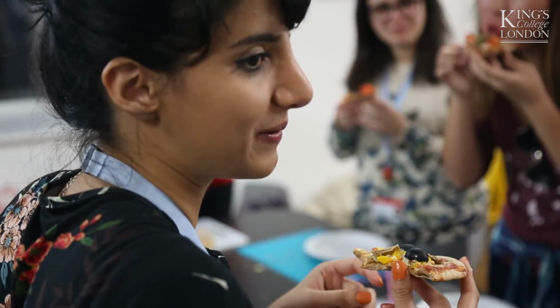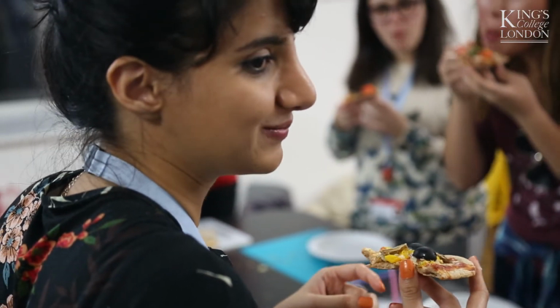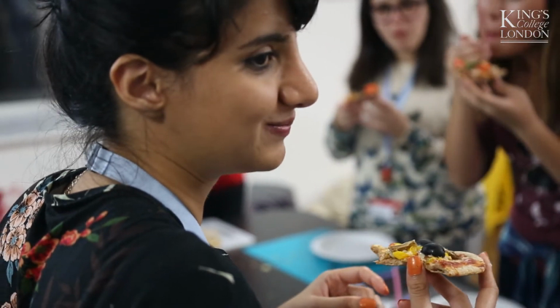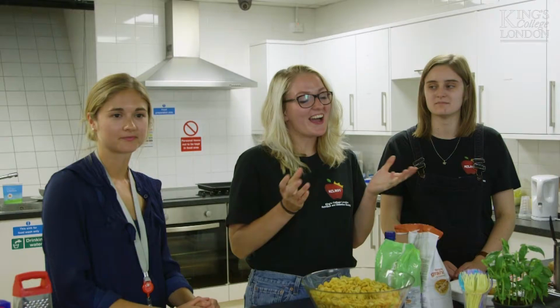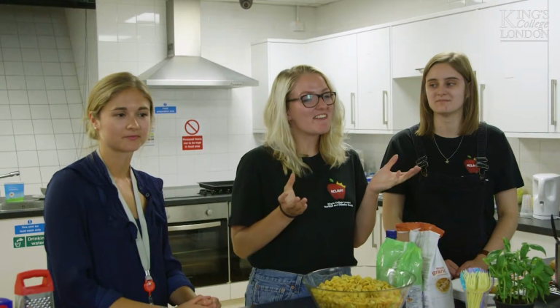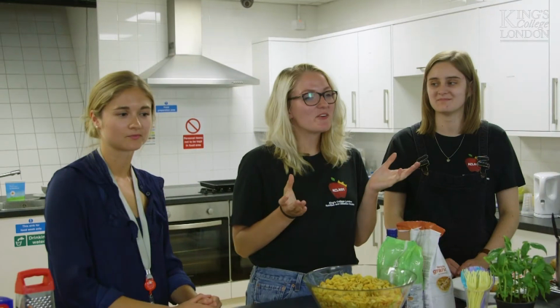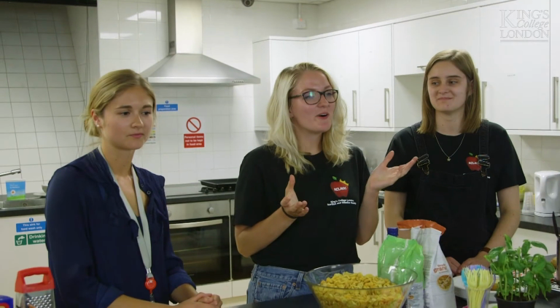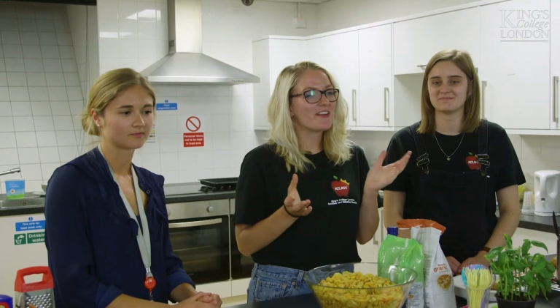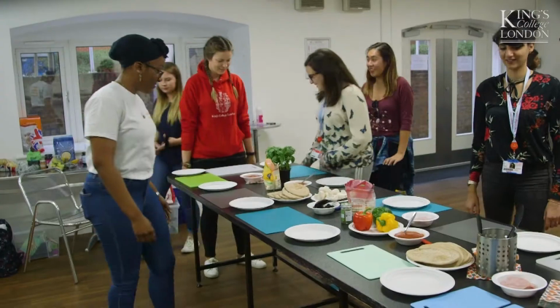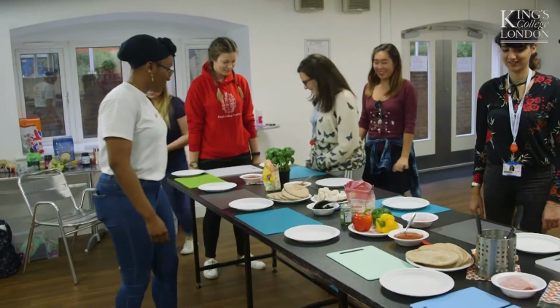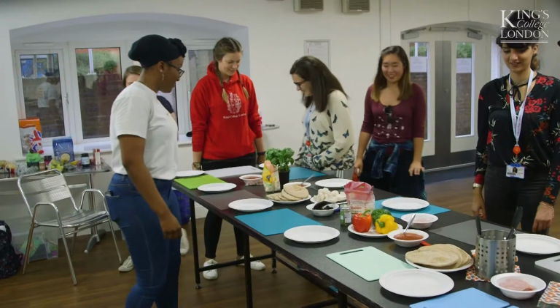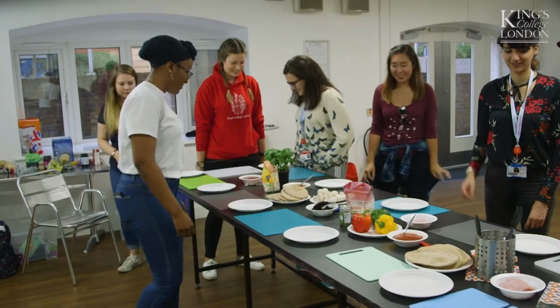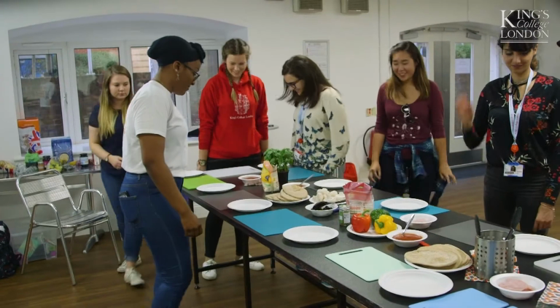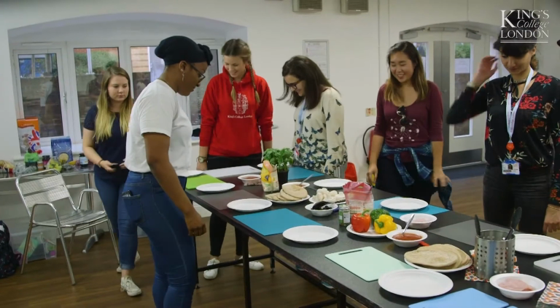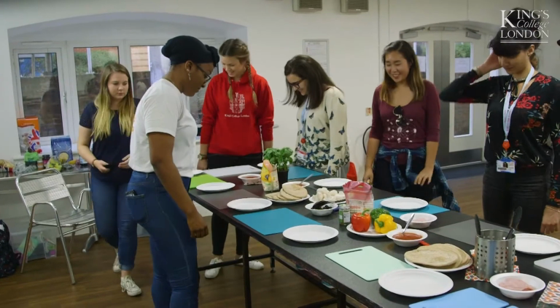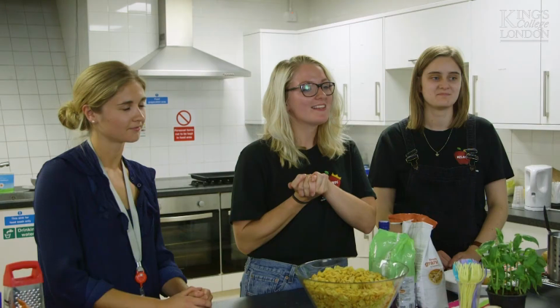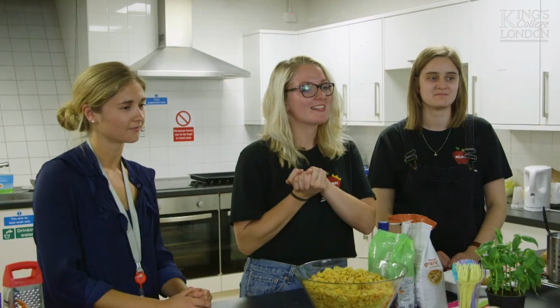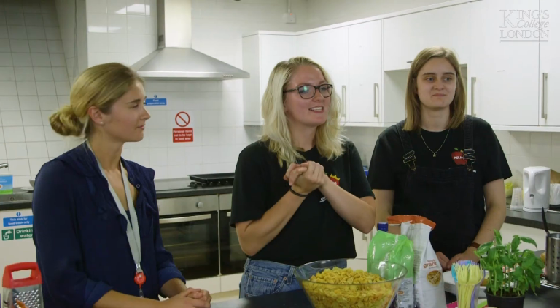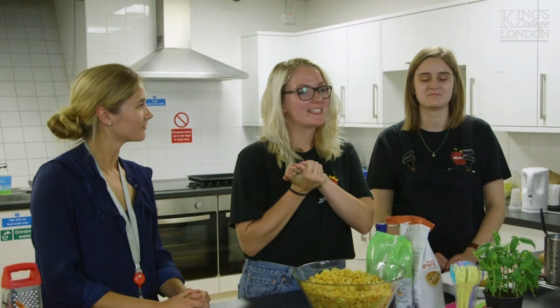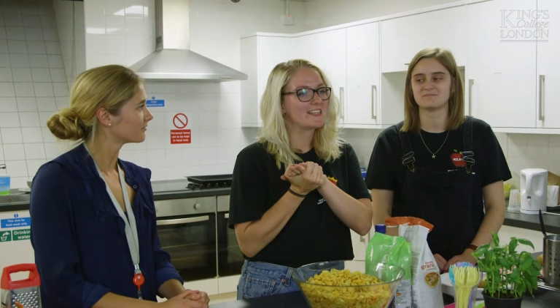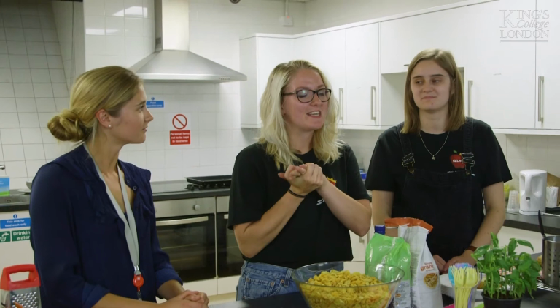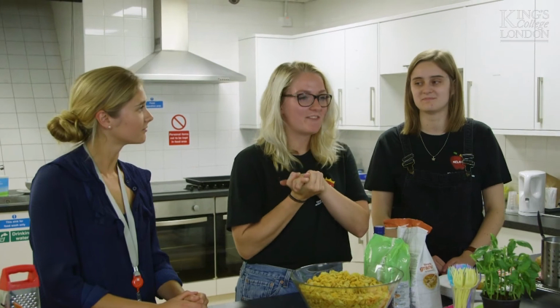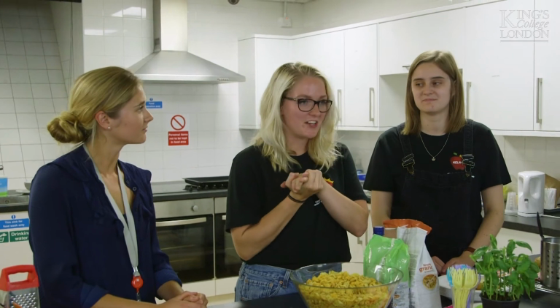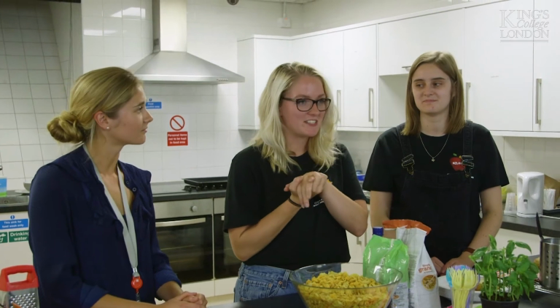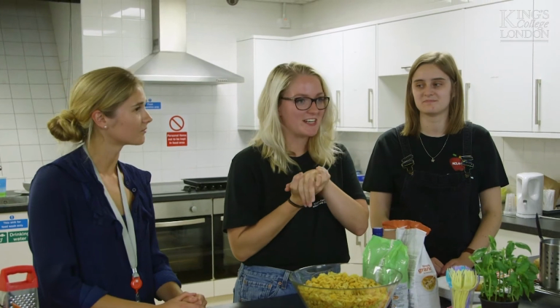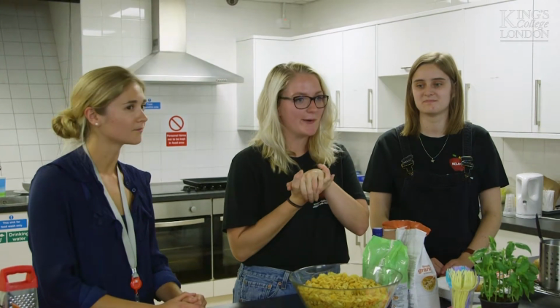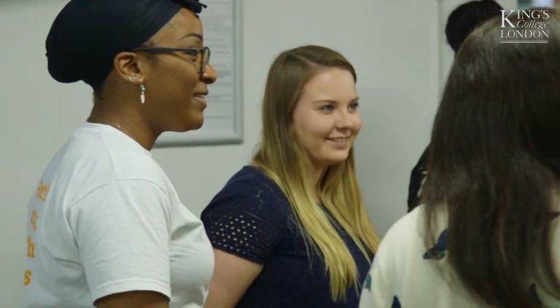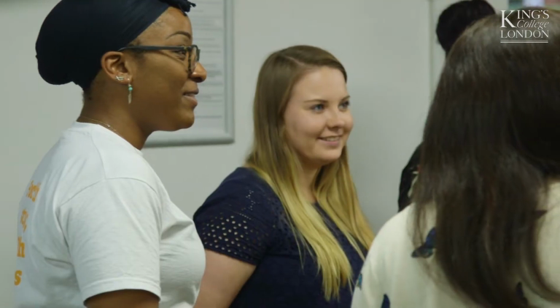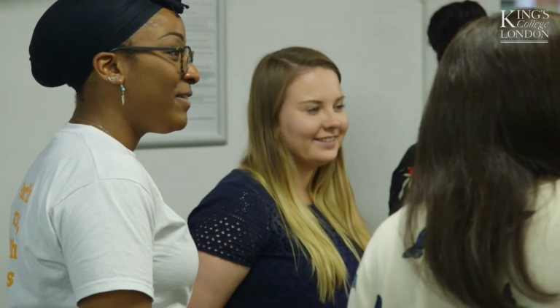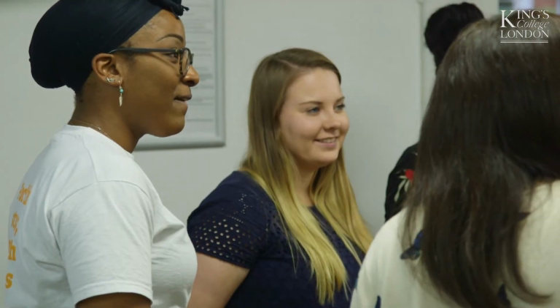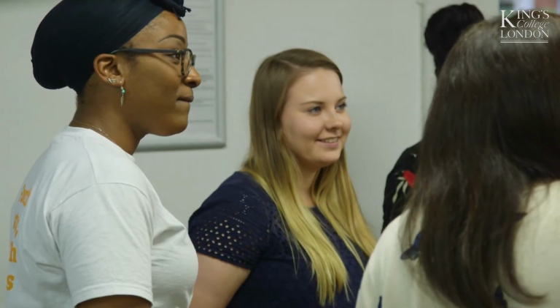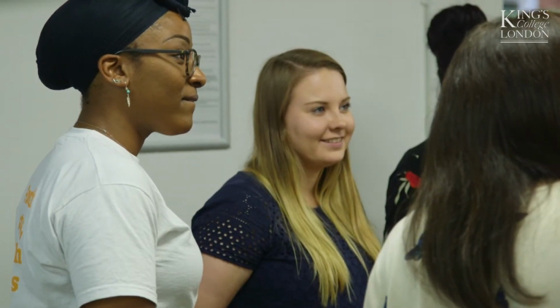Hi everyone, thank you for coming today. This is the first in our cooking series.